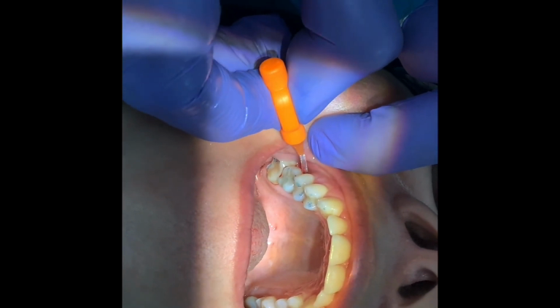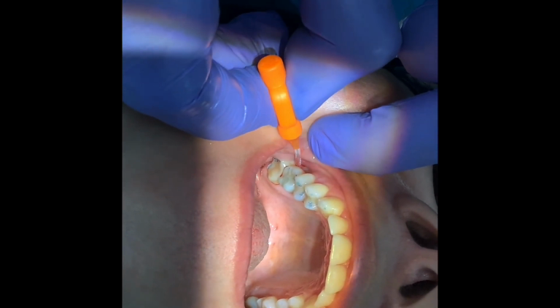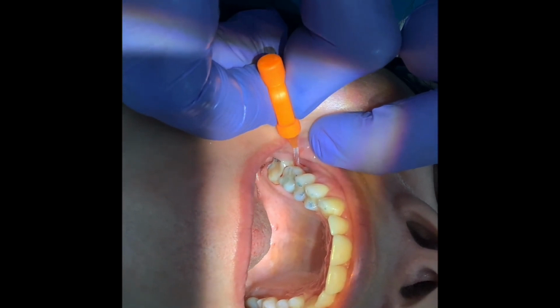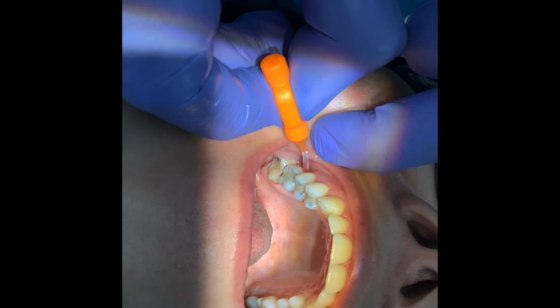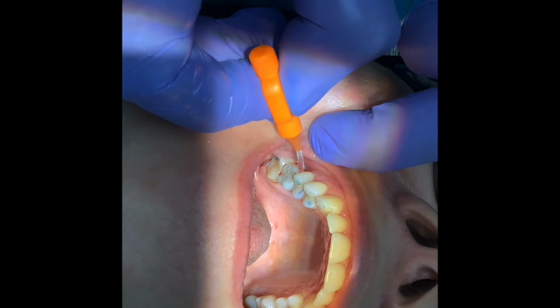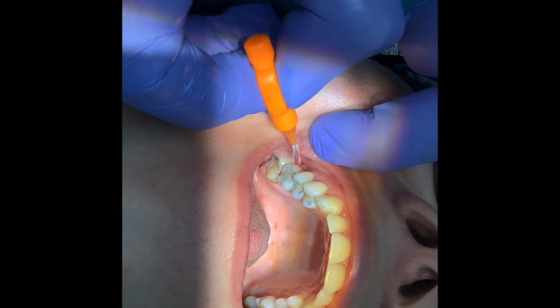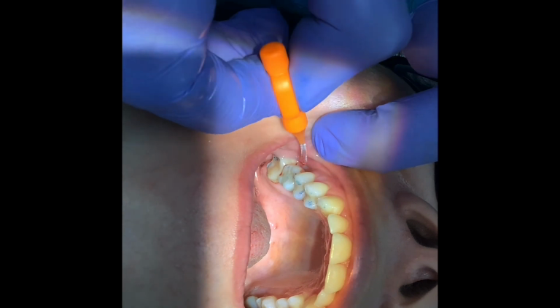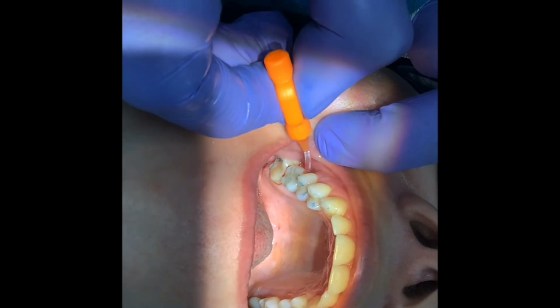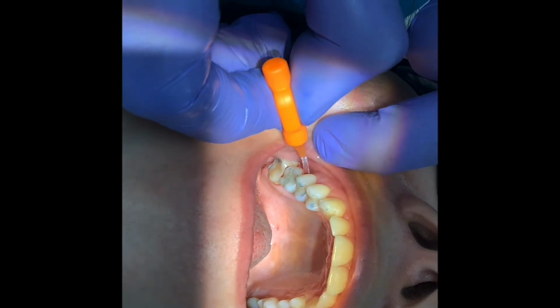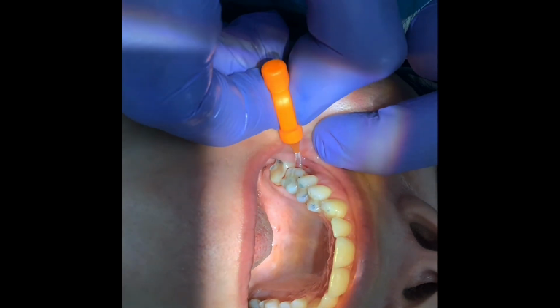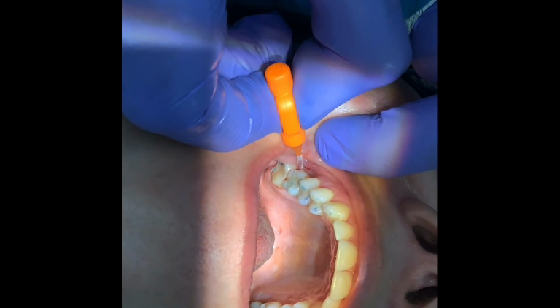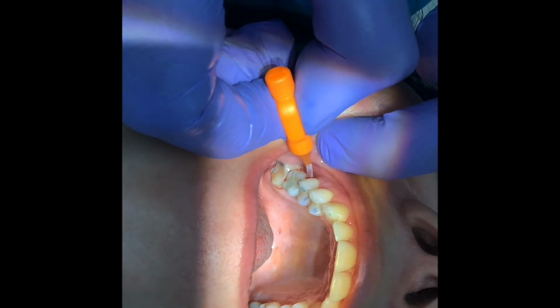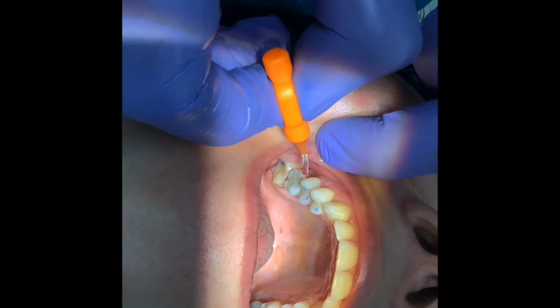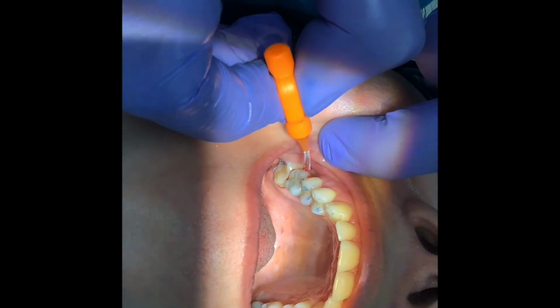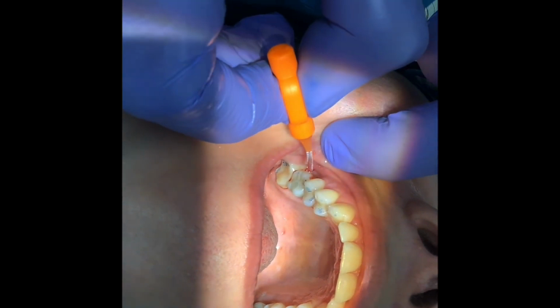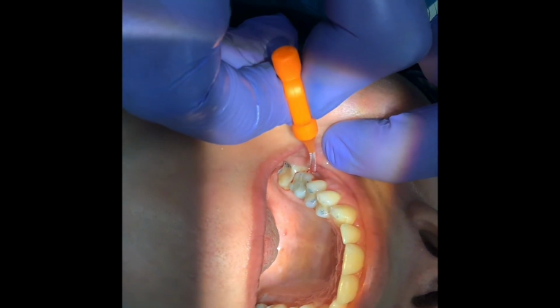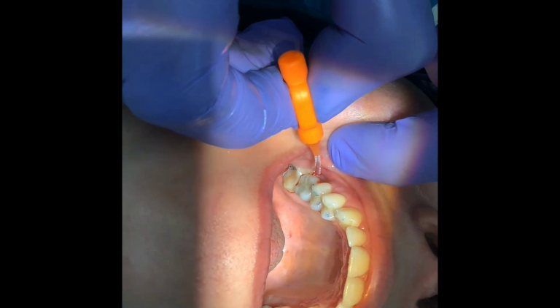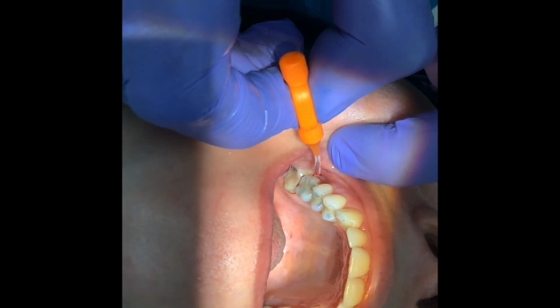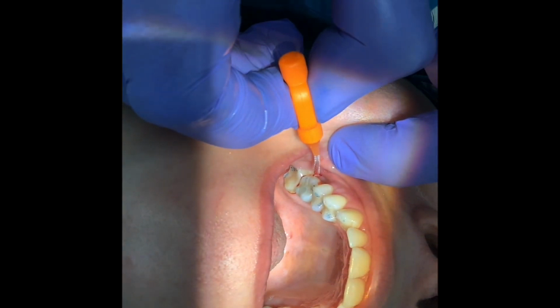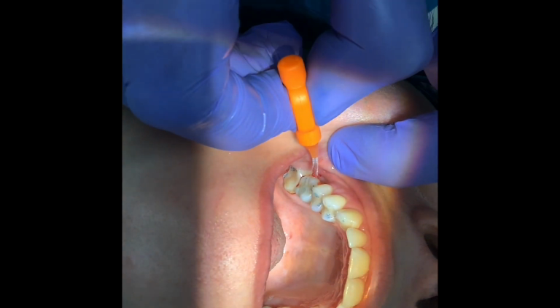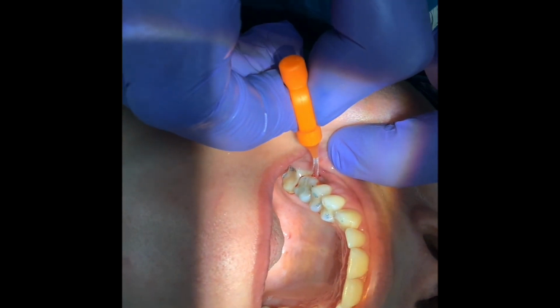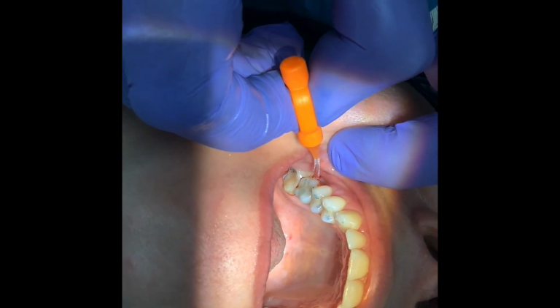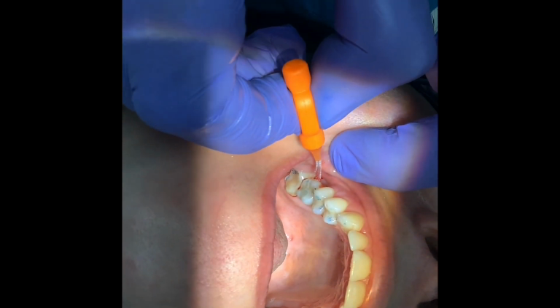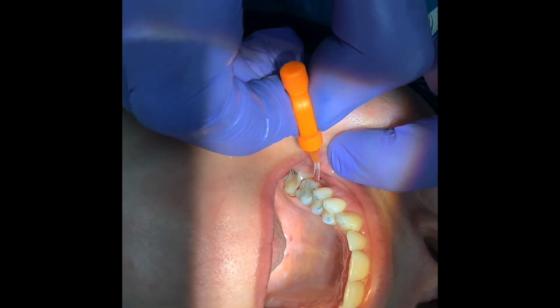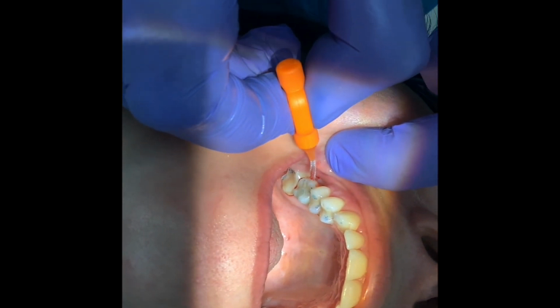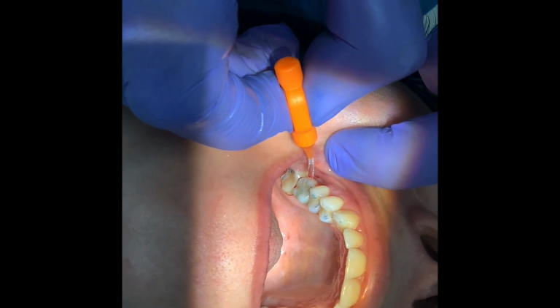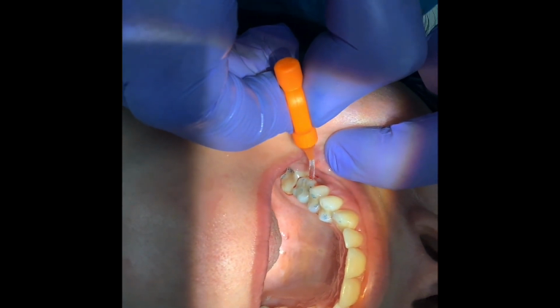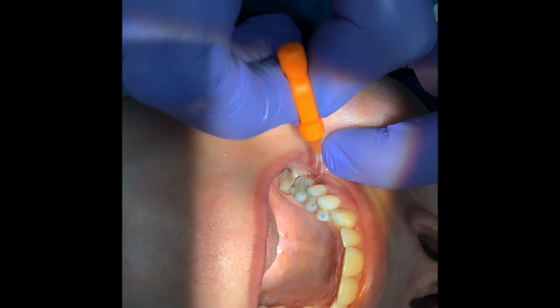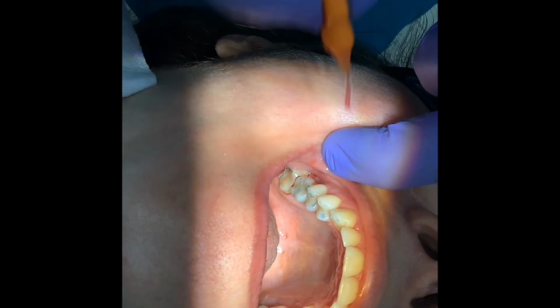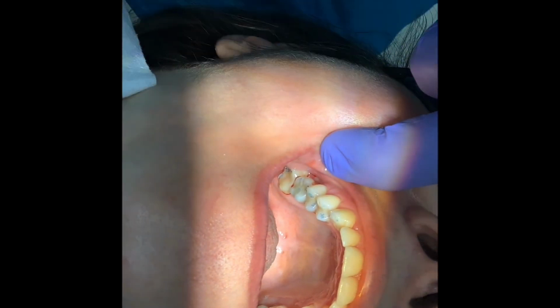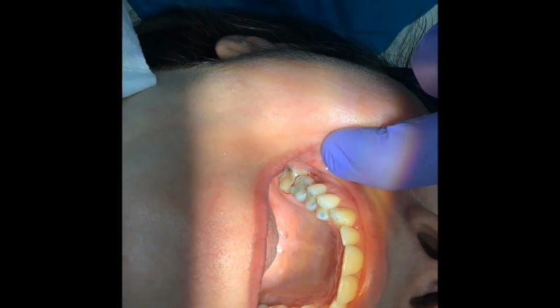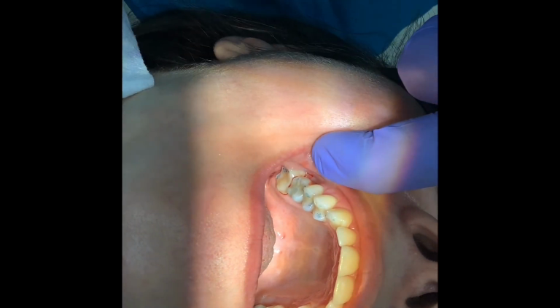That mucosa should start to drape itself around the neck of the crown and look much more natural in a few weeks' time.